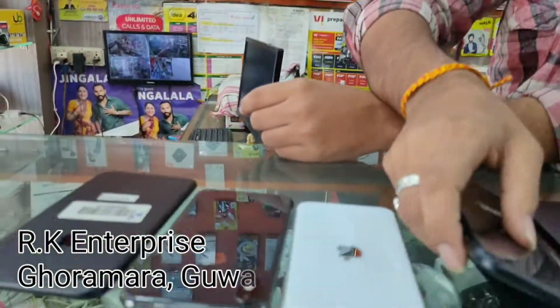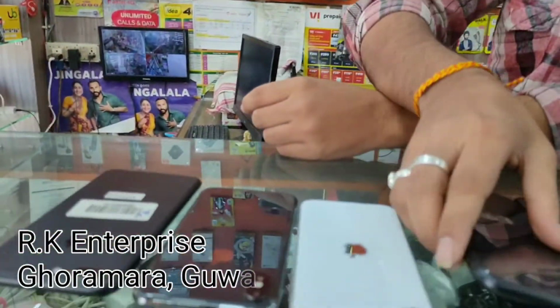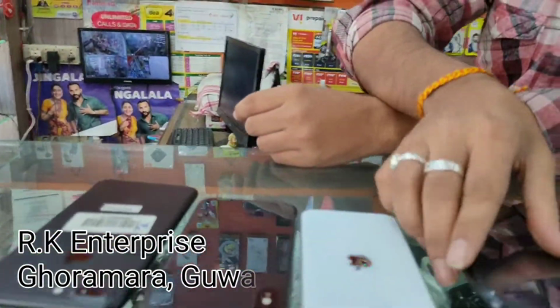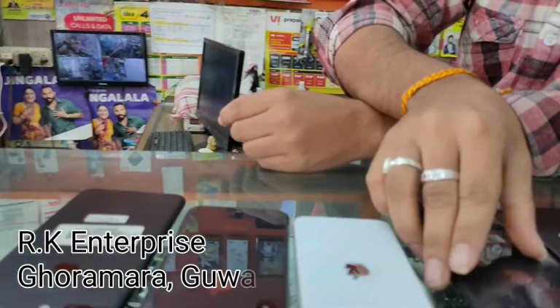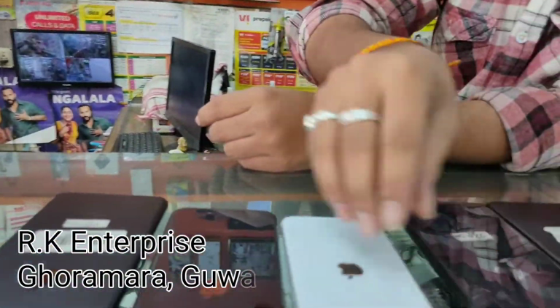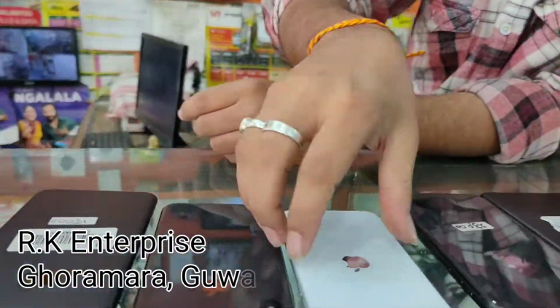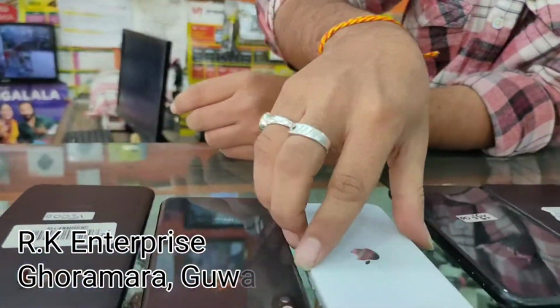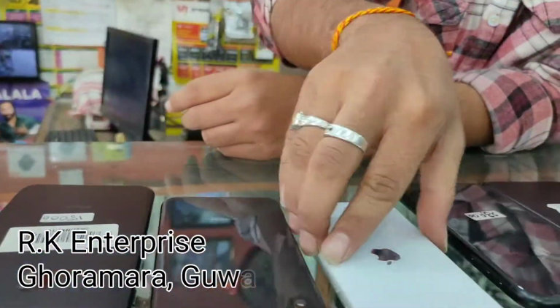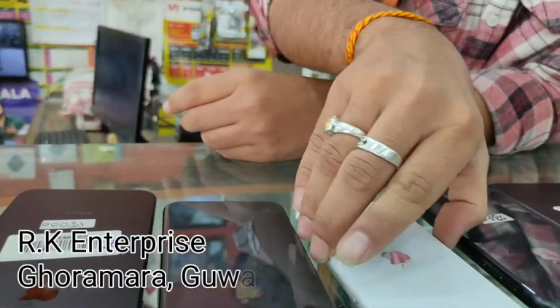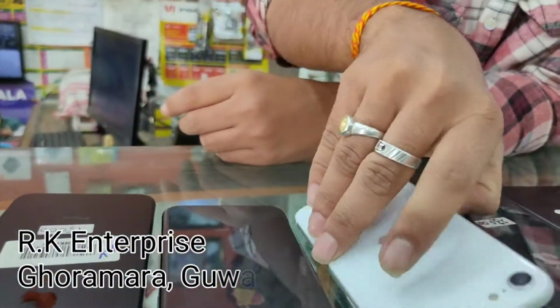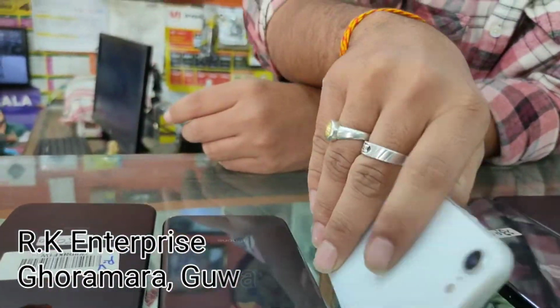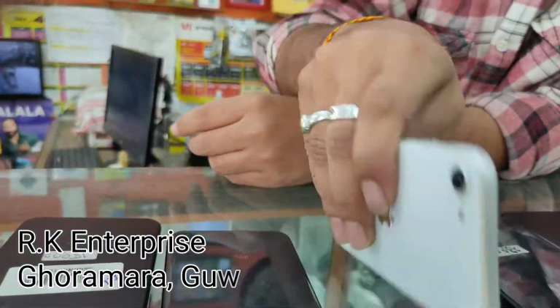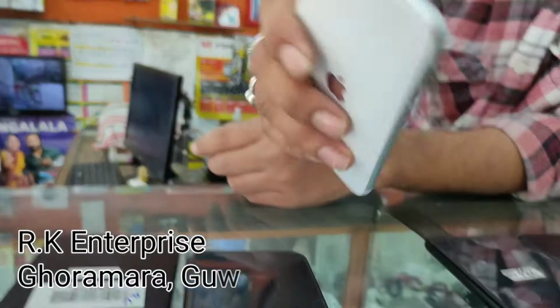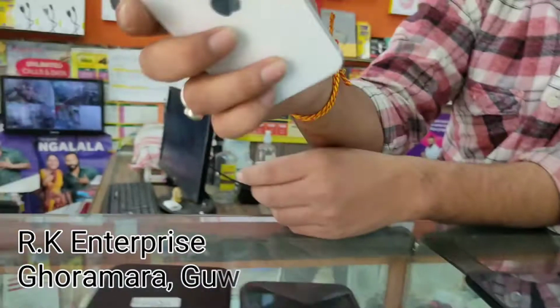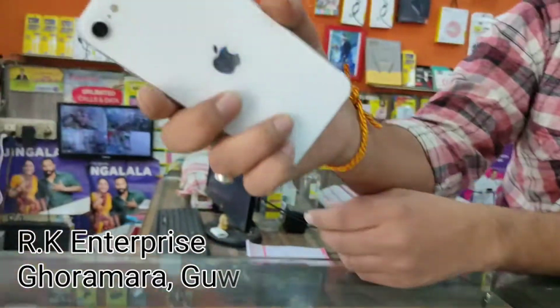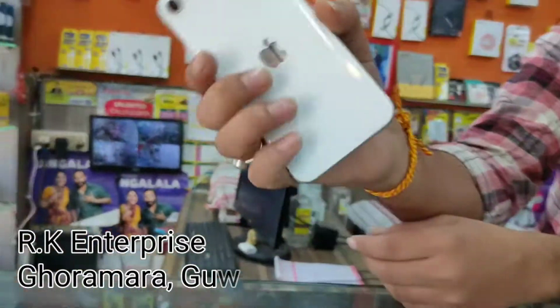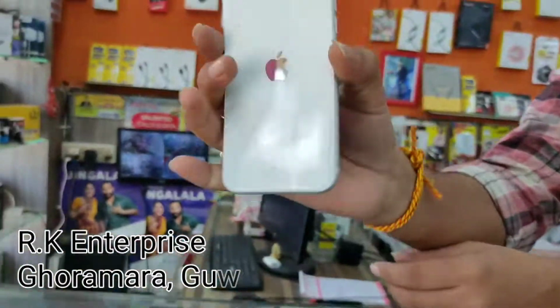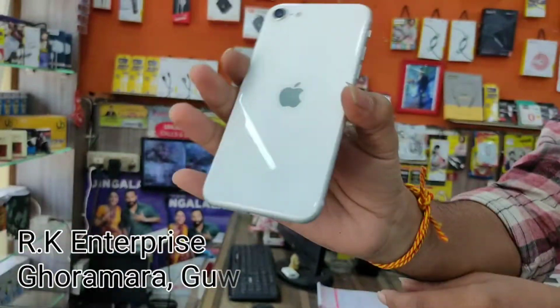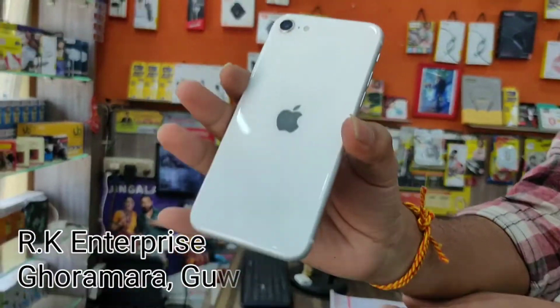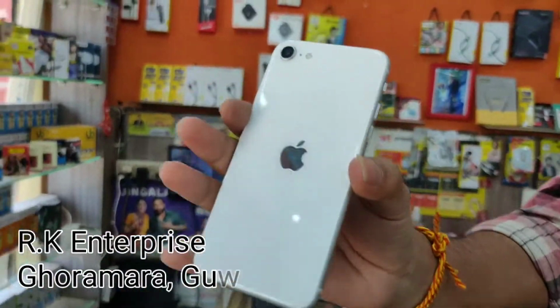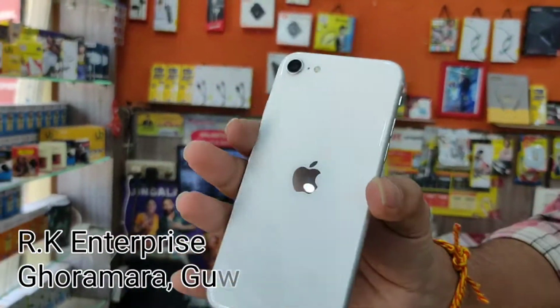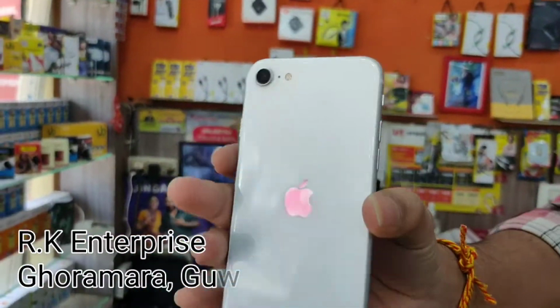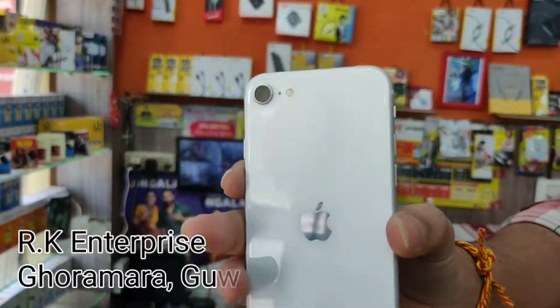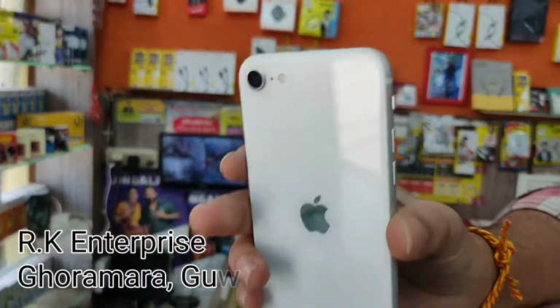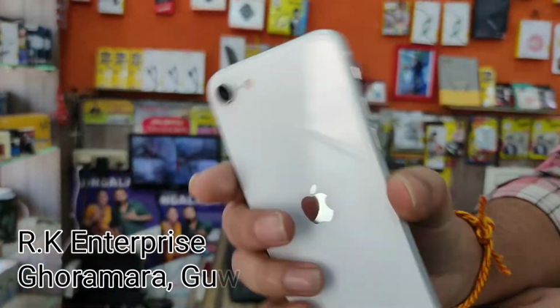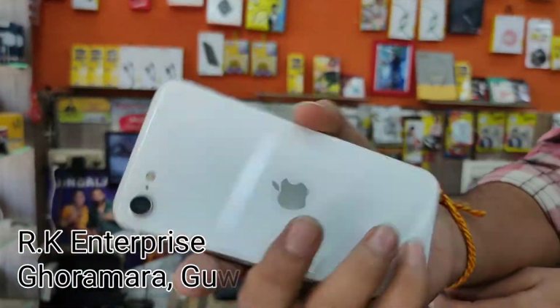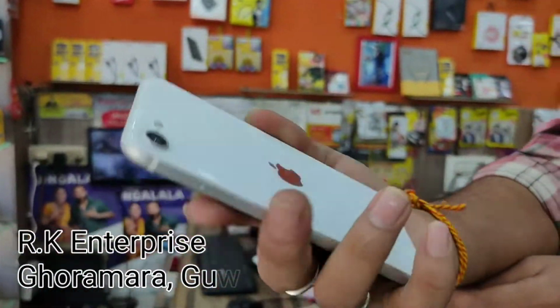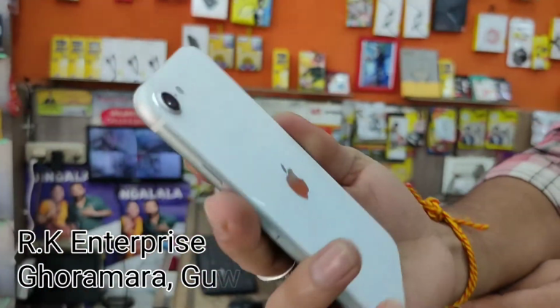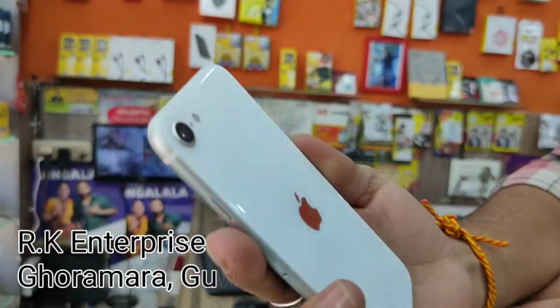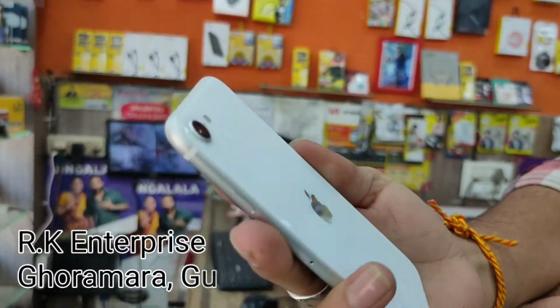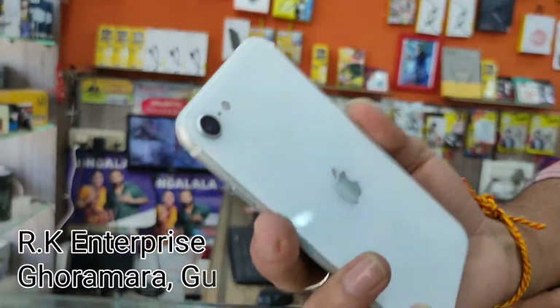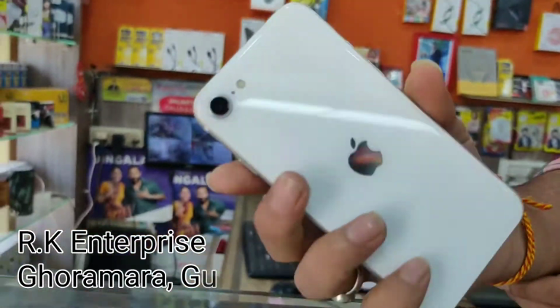This is the Android version. We have iPhone SE — we have 1200 model. Our iPhone SE is very popular.